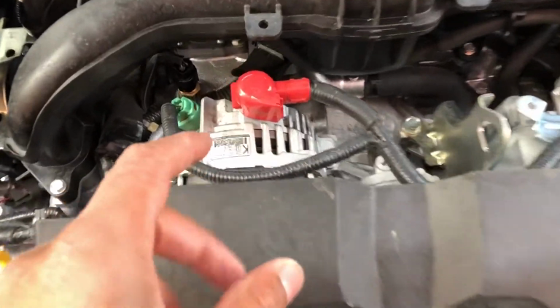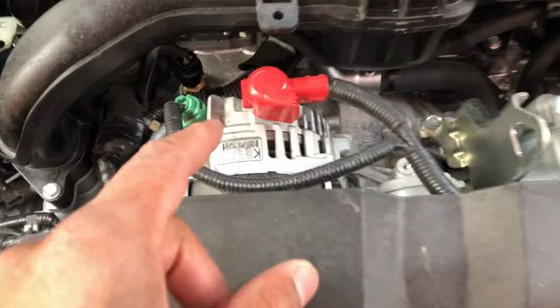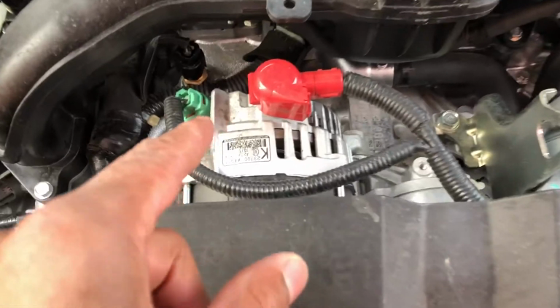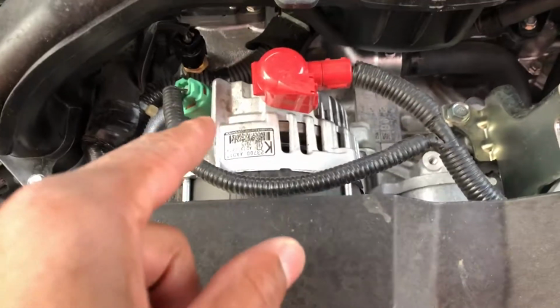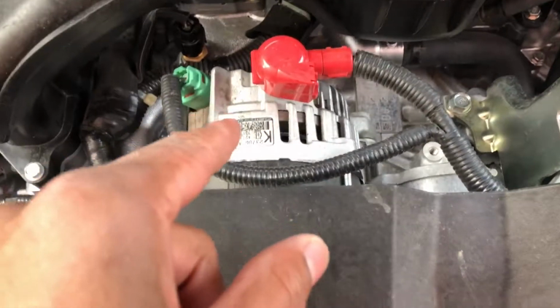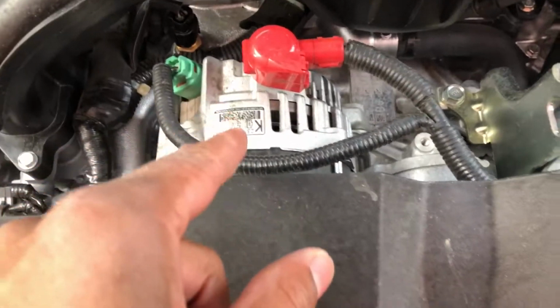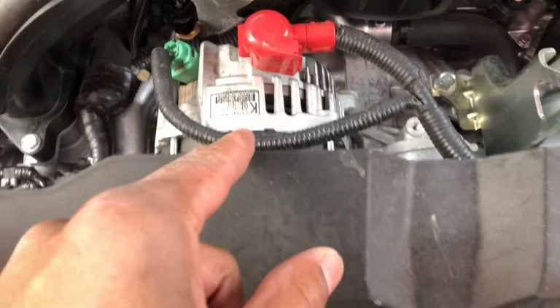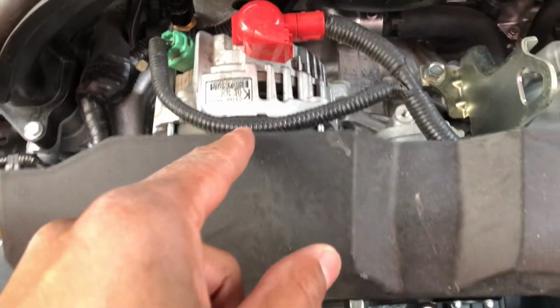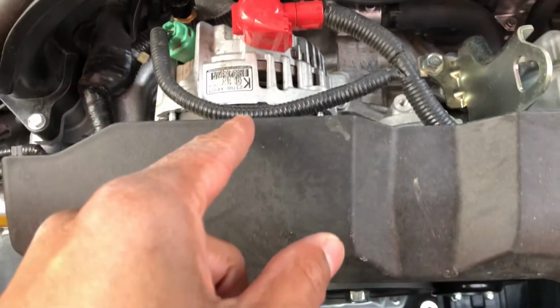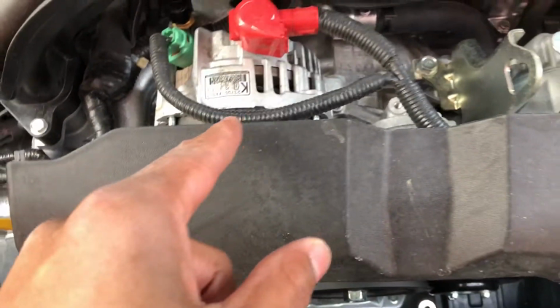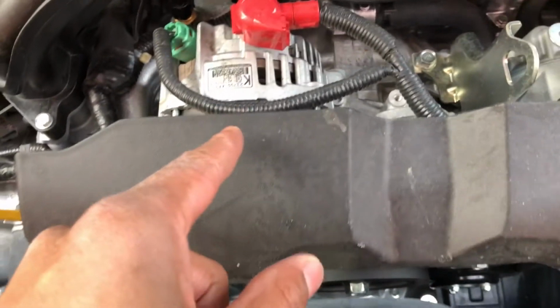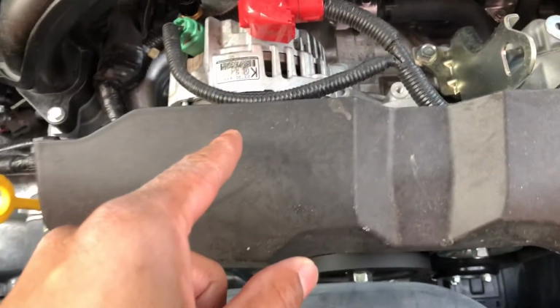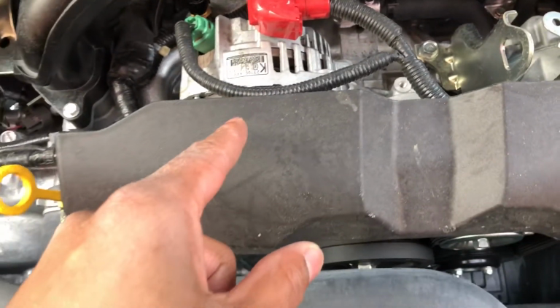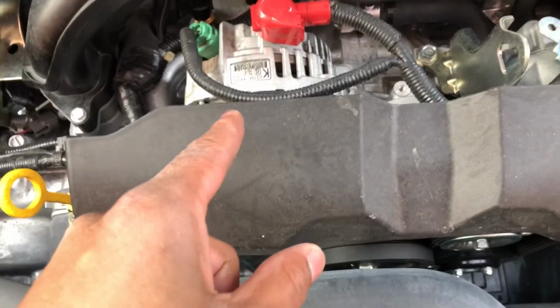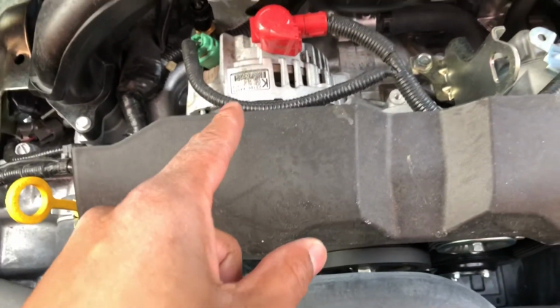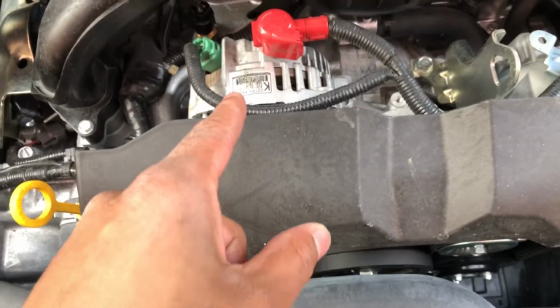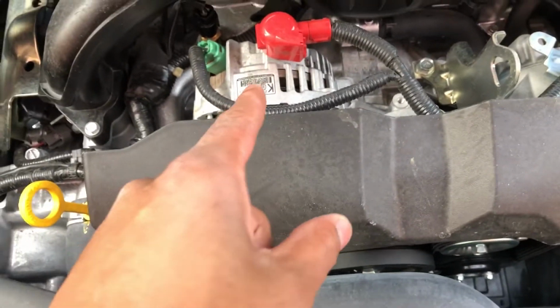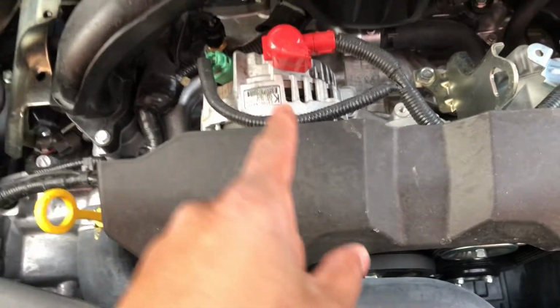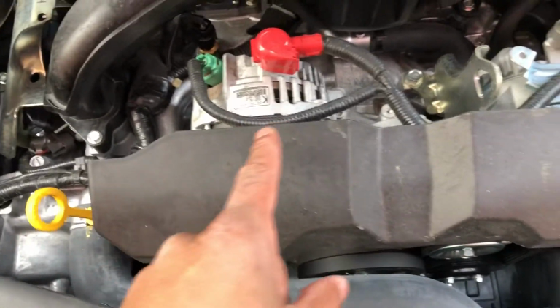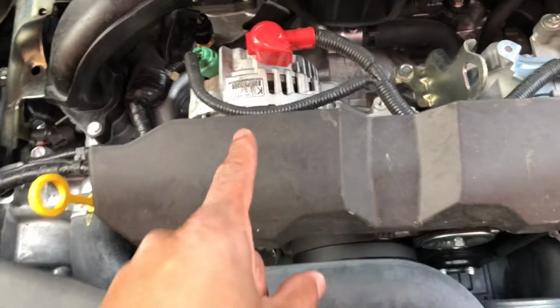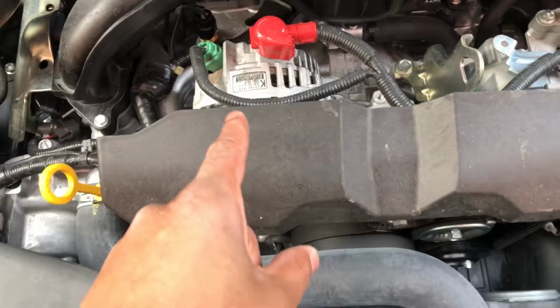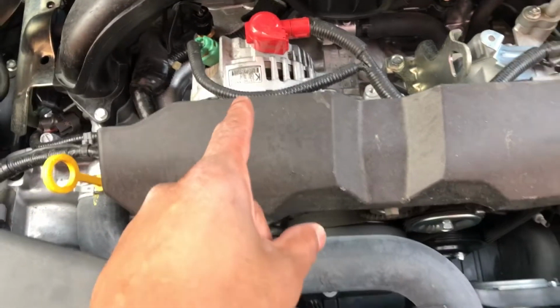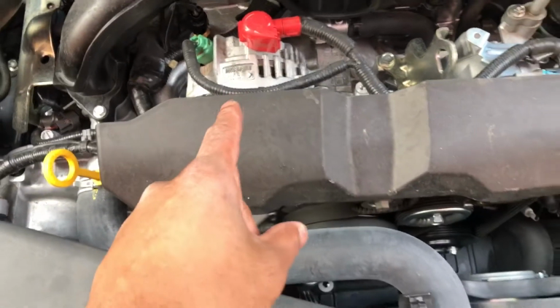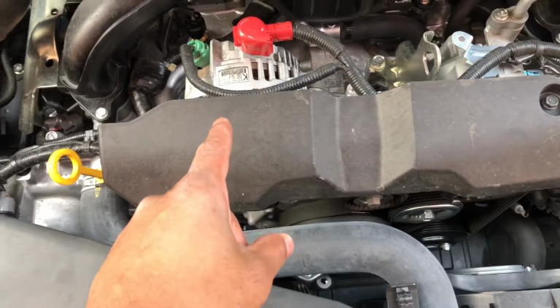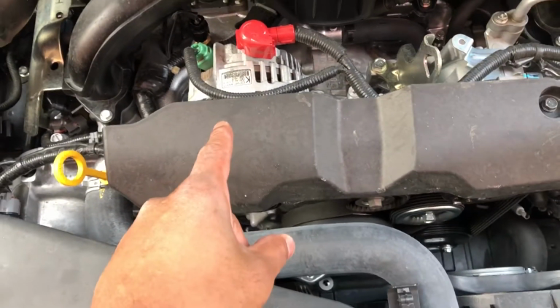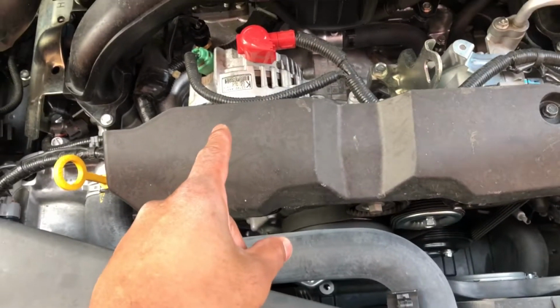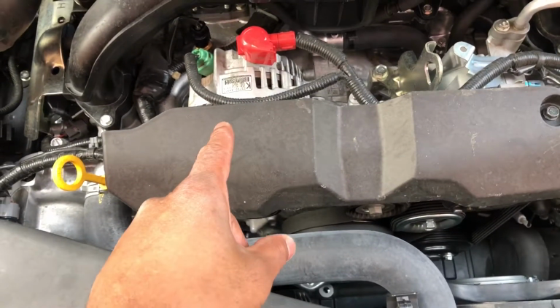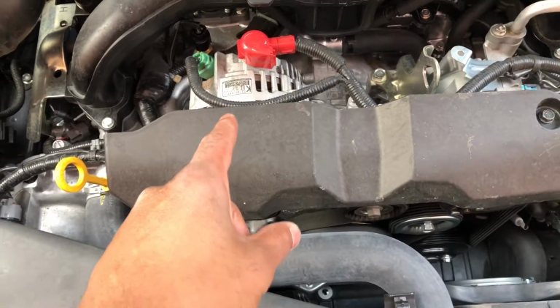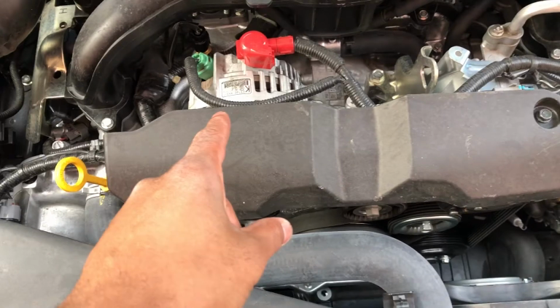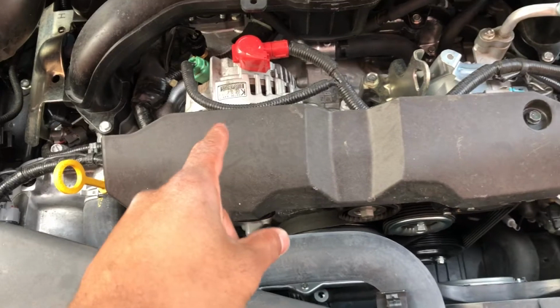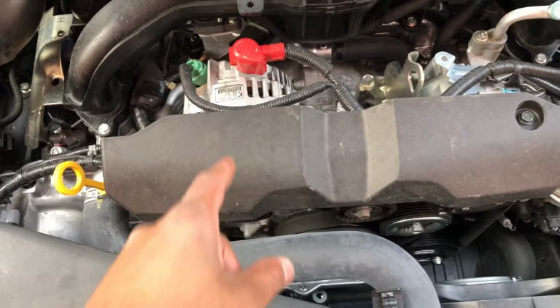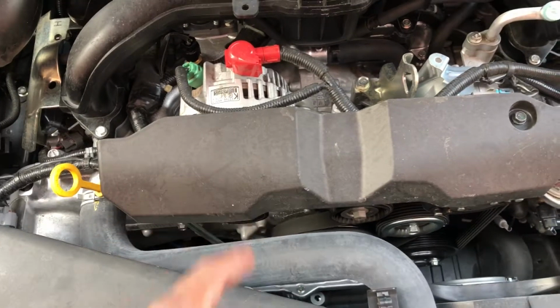This right here — that is the alternator. That is the powerhouse of the vehicle. Let me know if you have any questions, thanks a lot for watching.